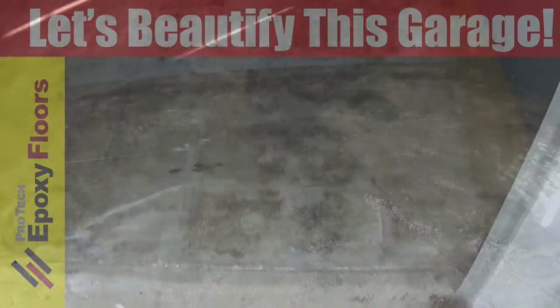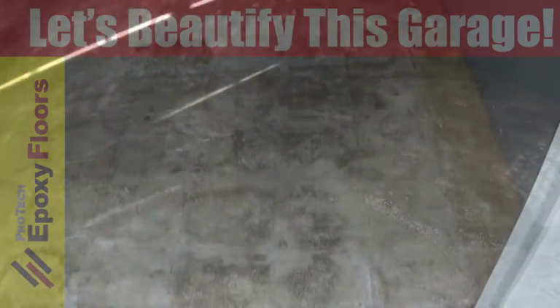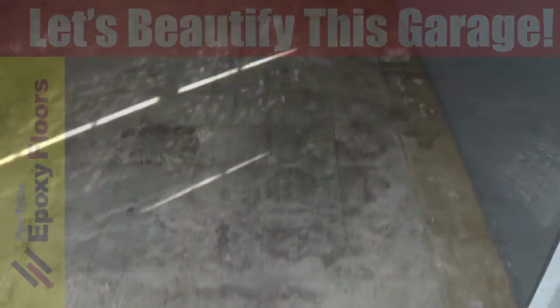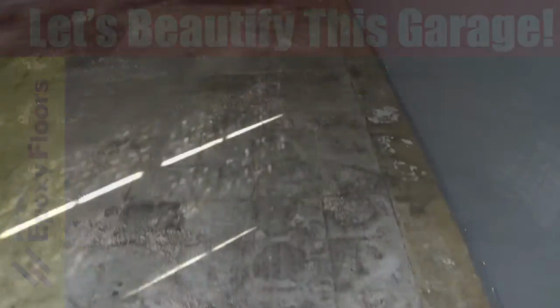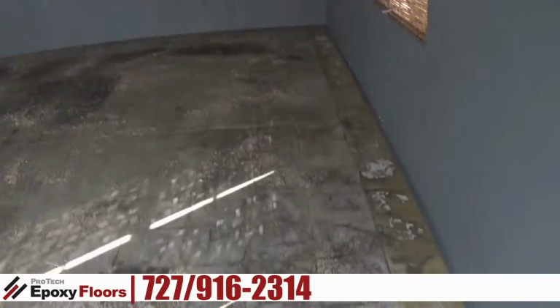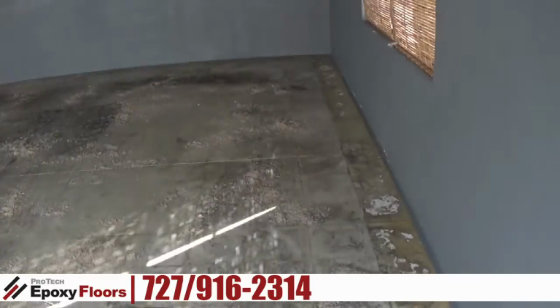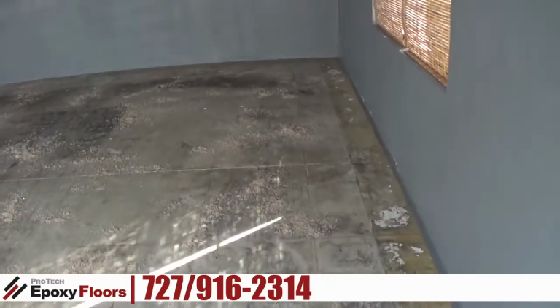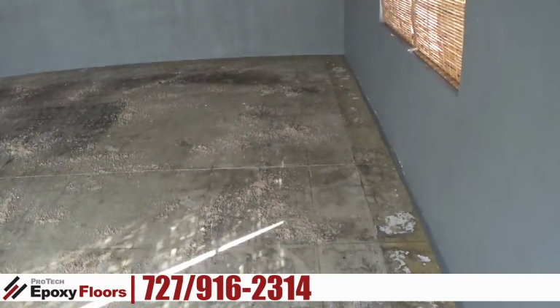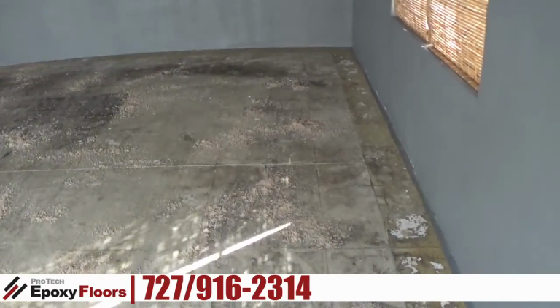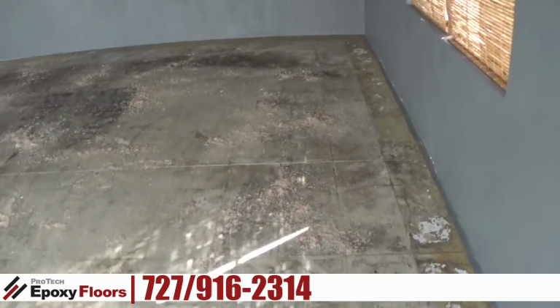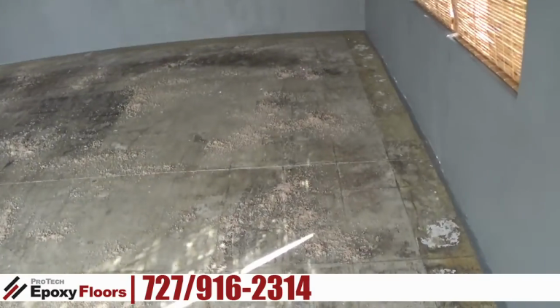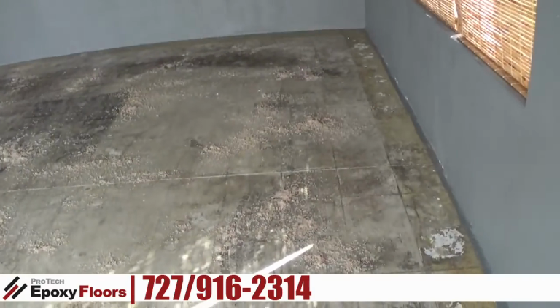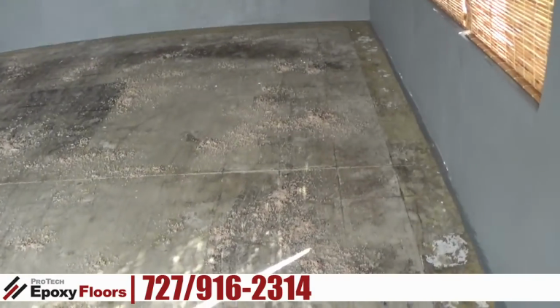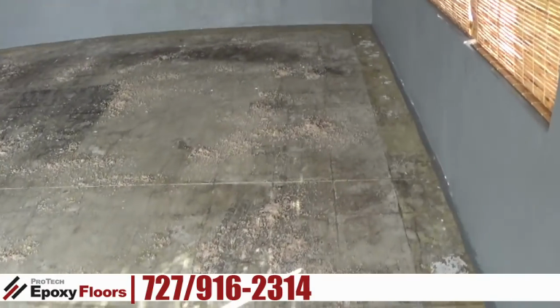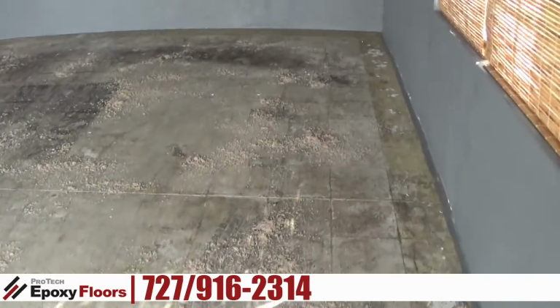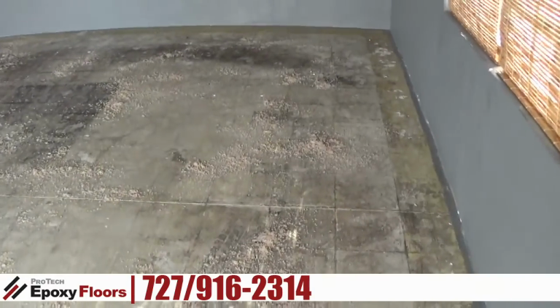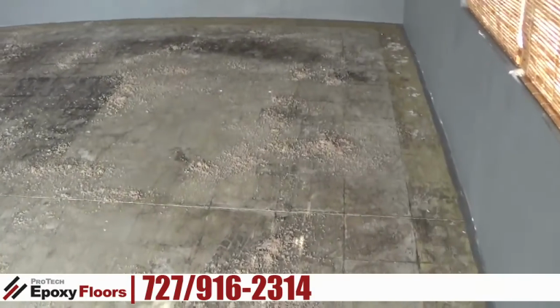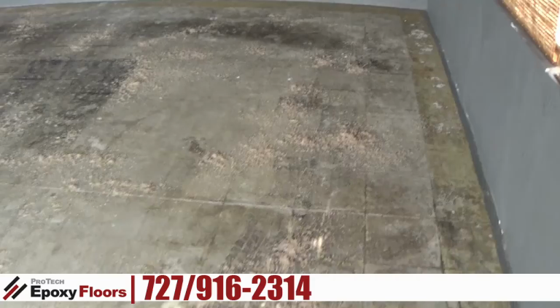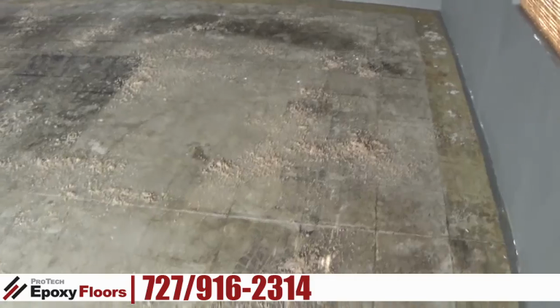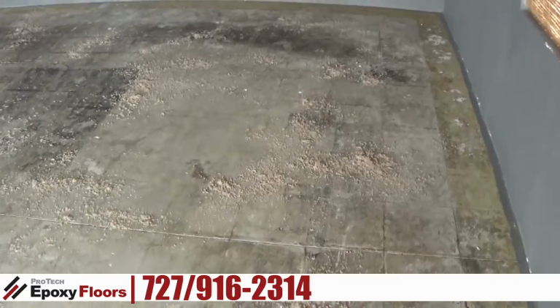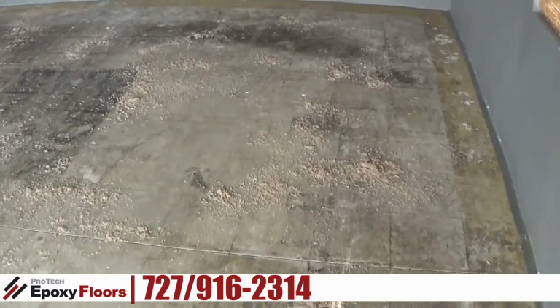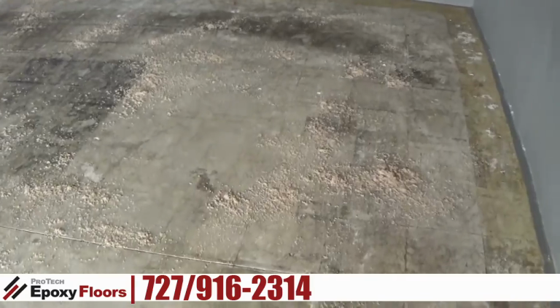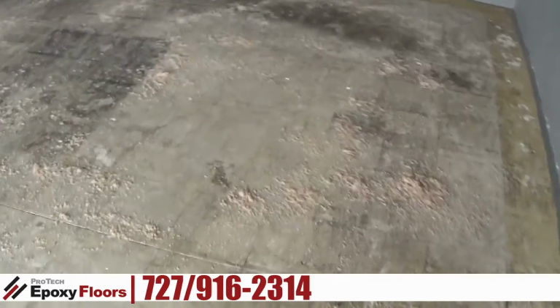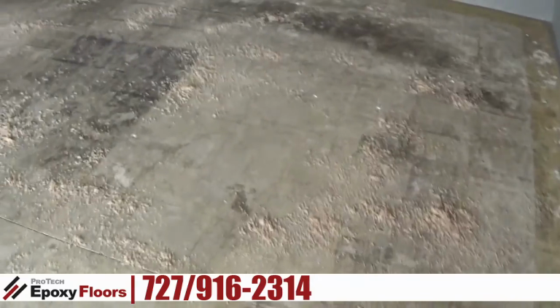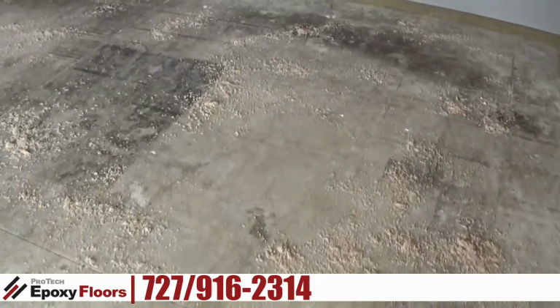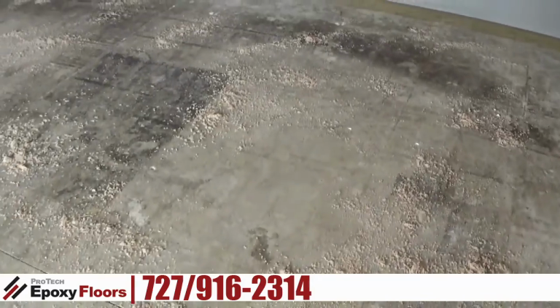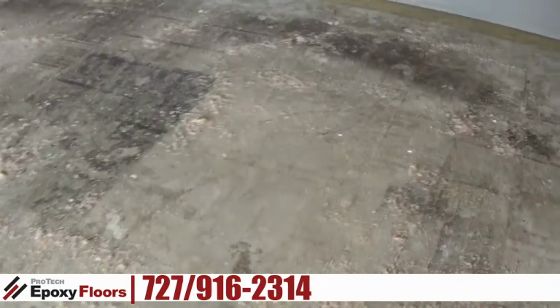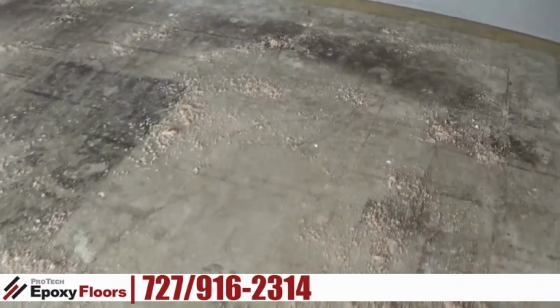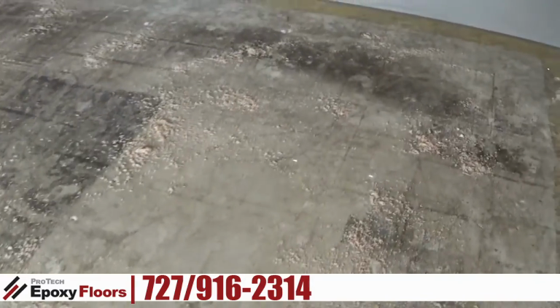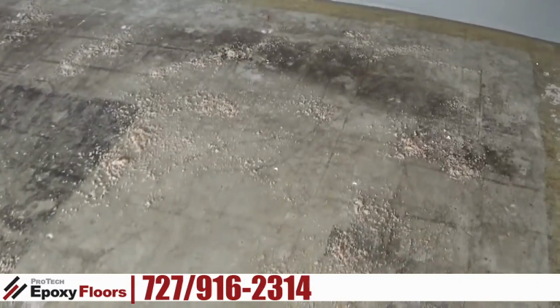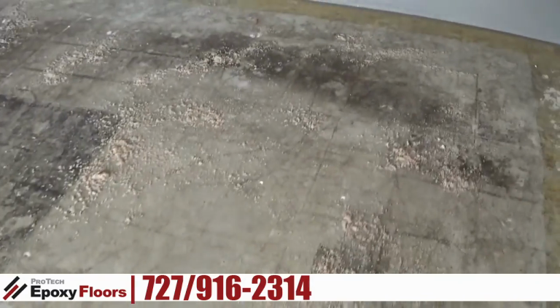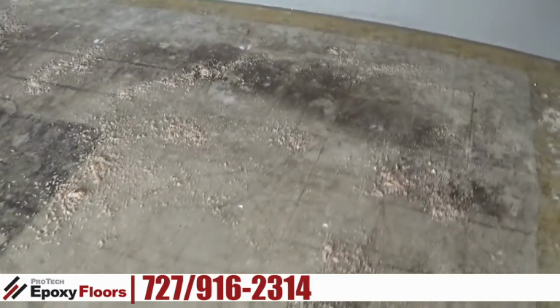Hey, this is Ross from Pro-Tech Epoxy Floors, Newport Richey, Florida. Today we're starting a three-car garage.